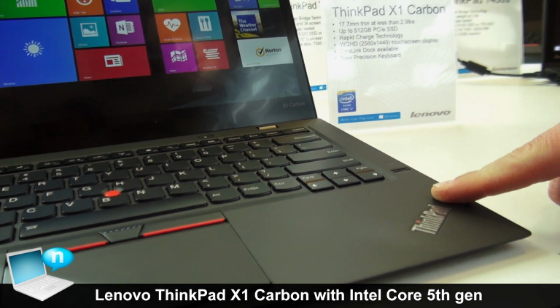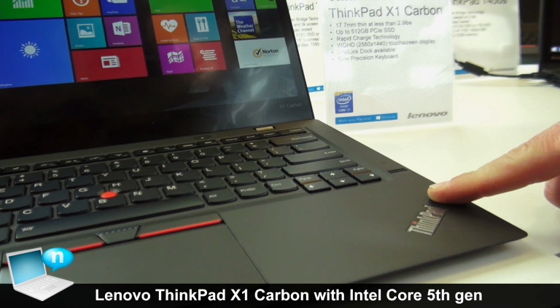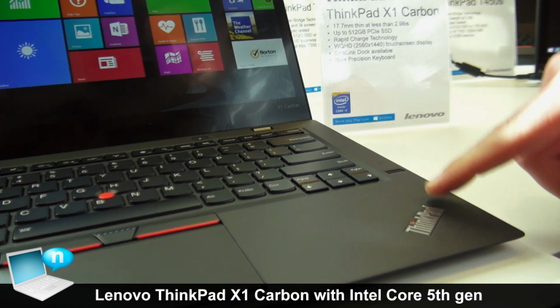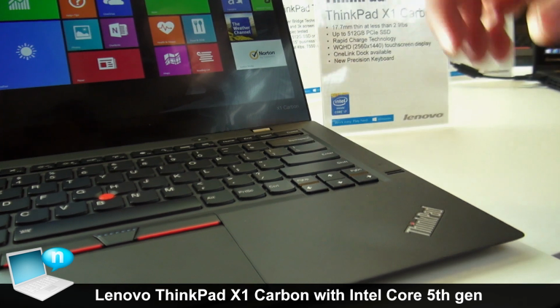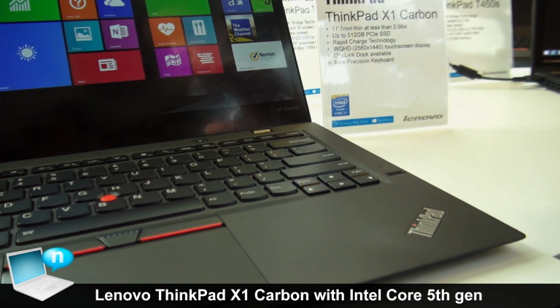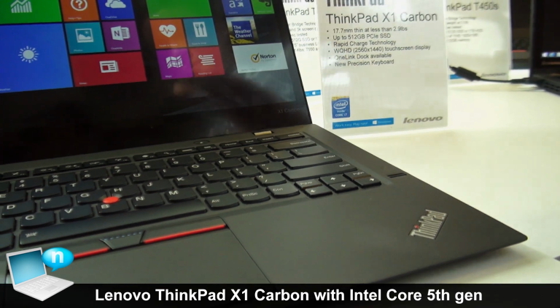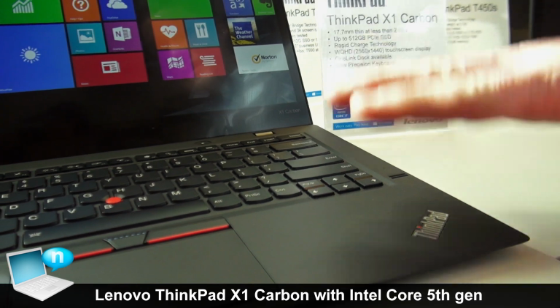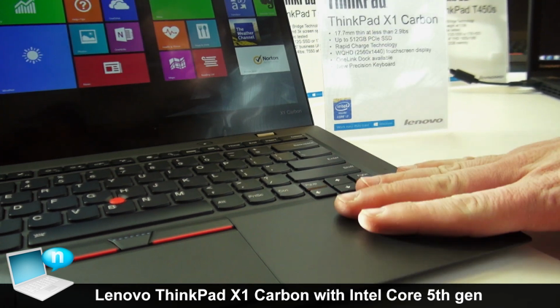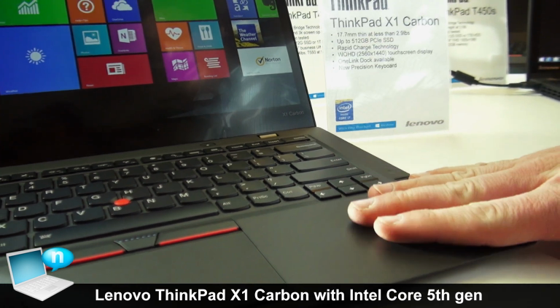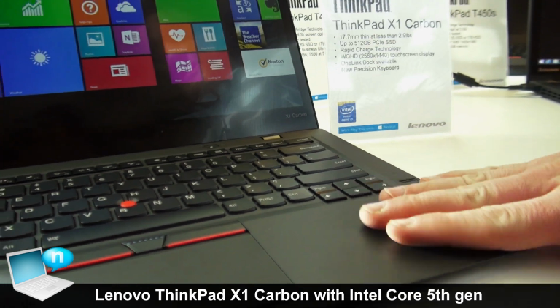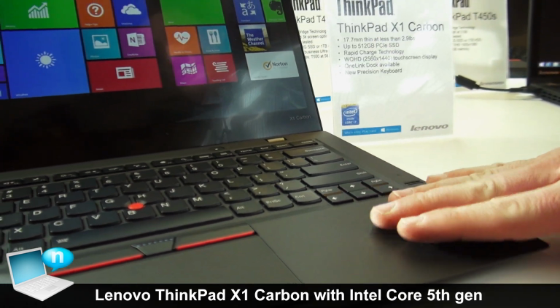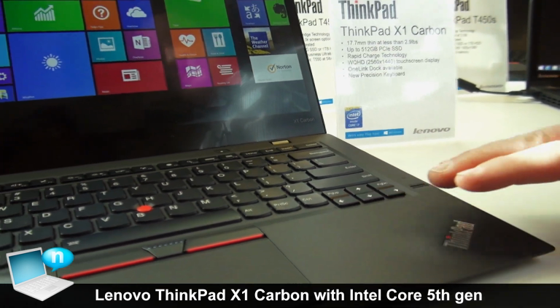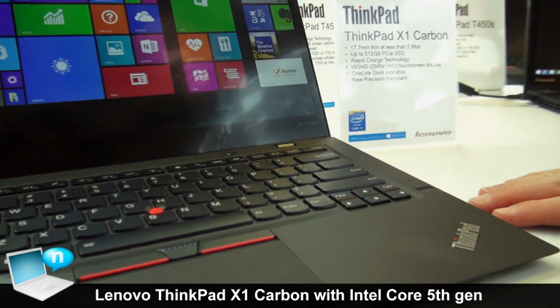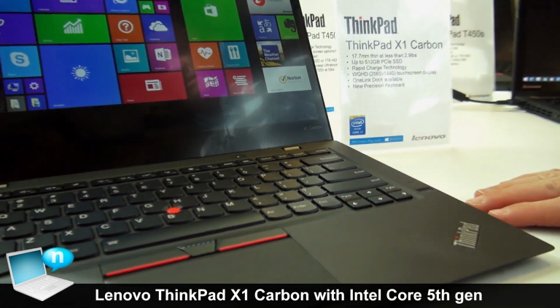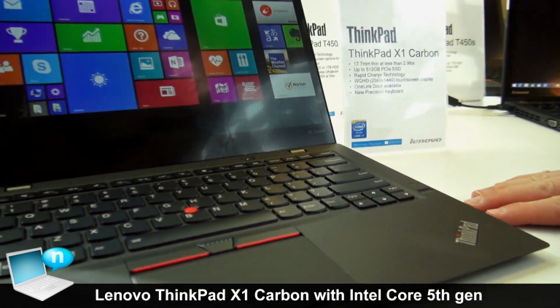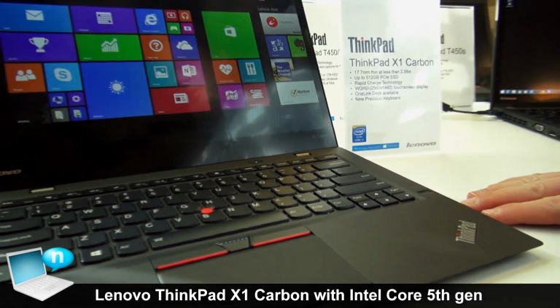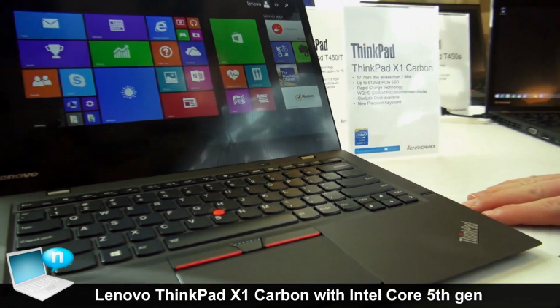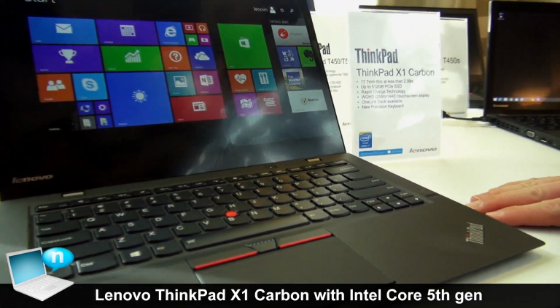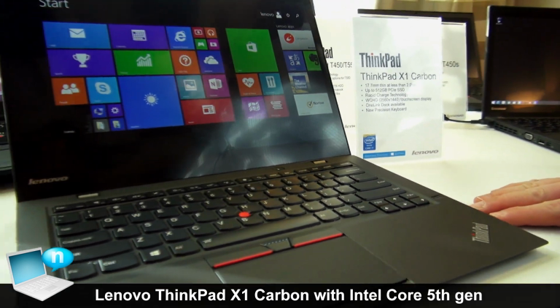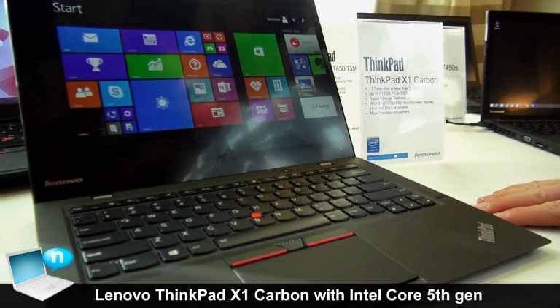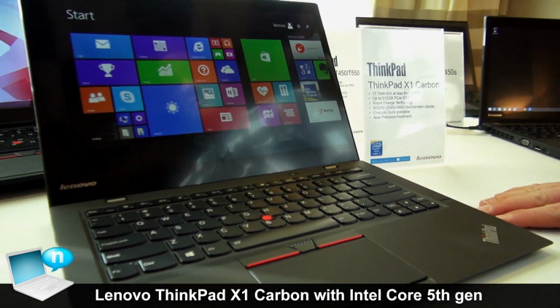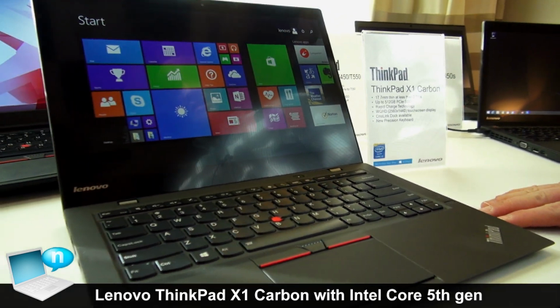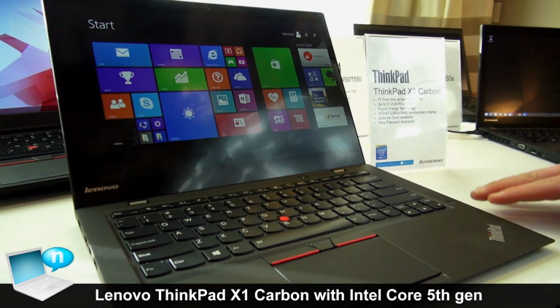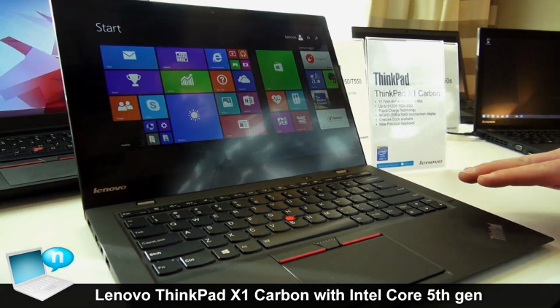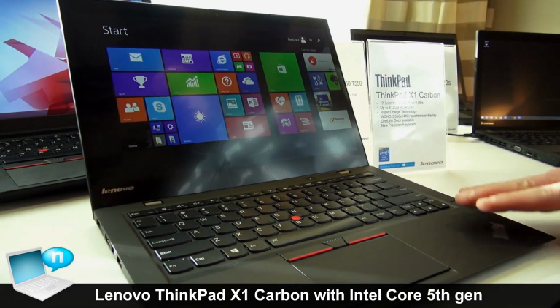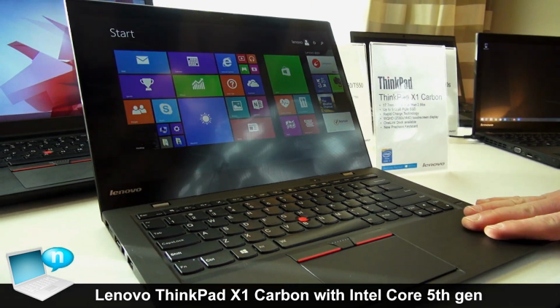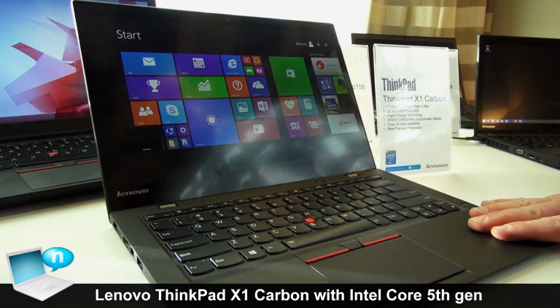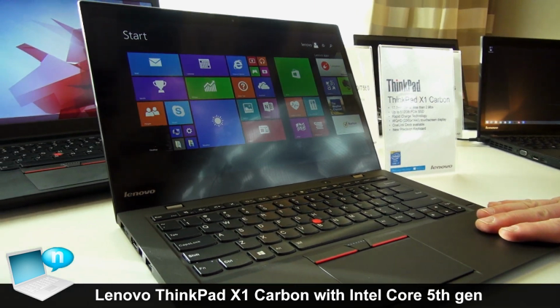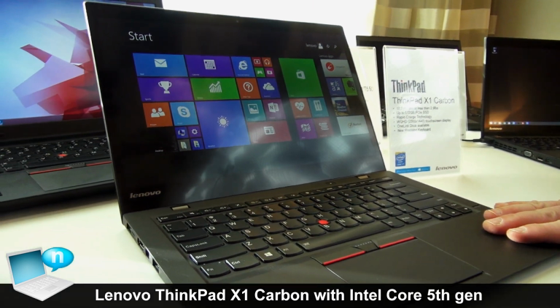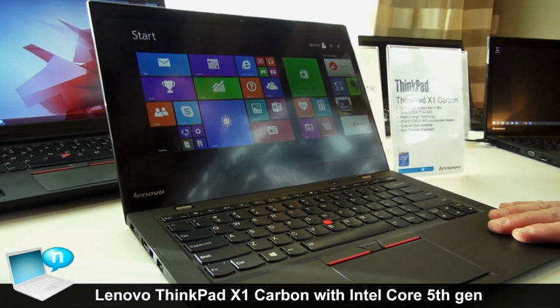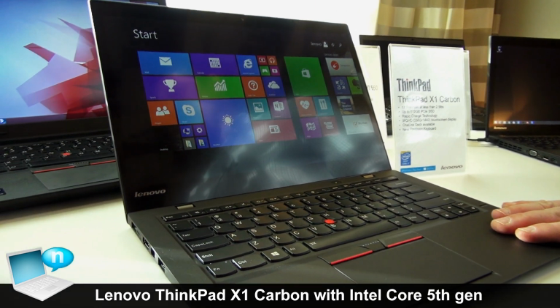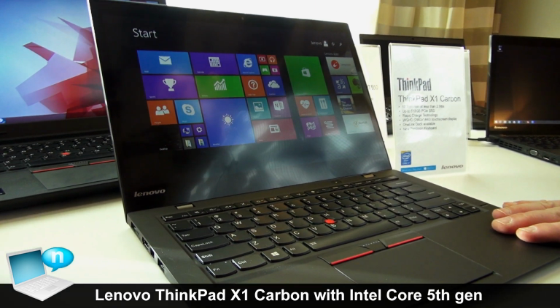Availability is this month, with a starting price of $1,249.